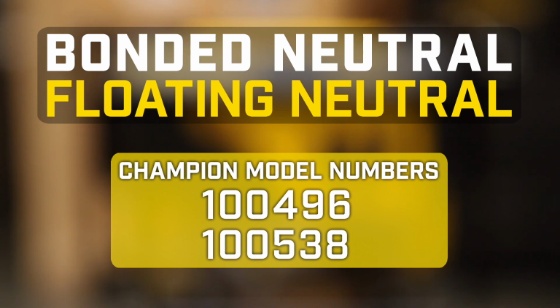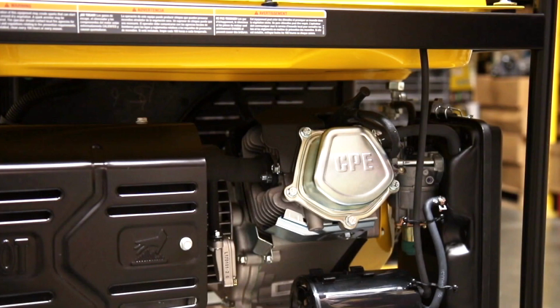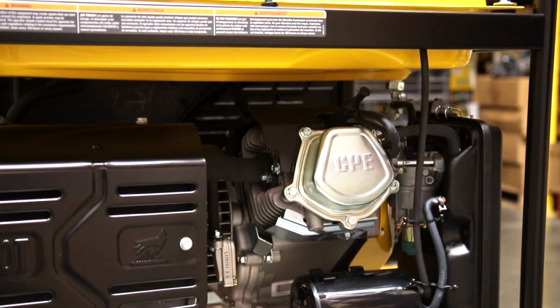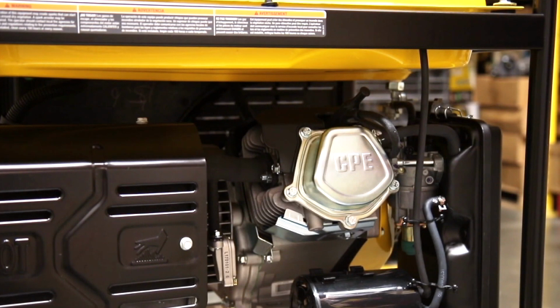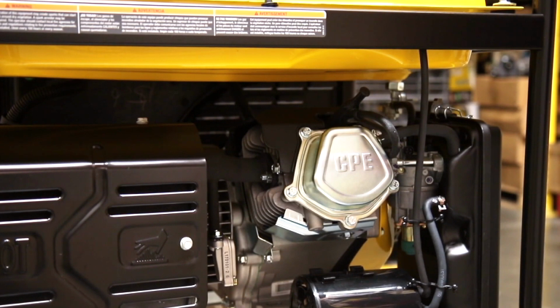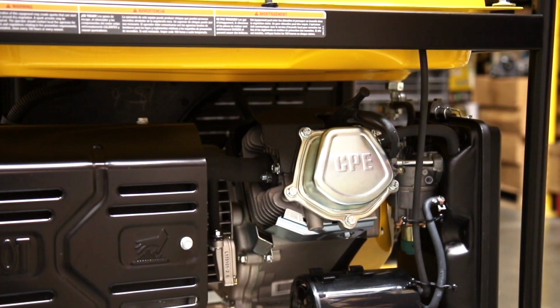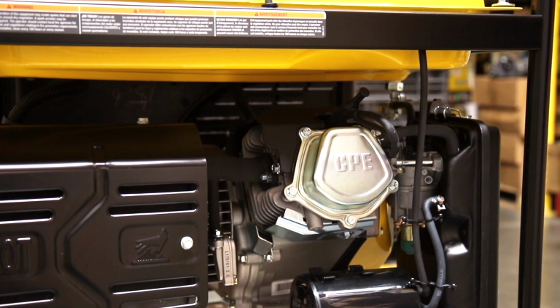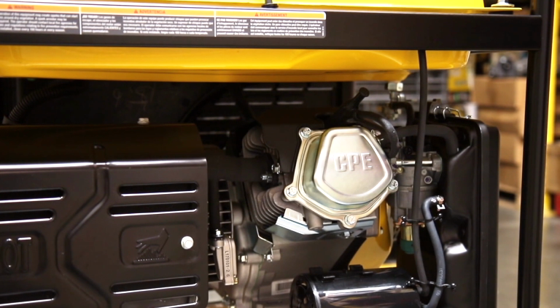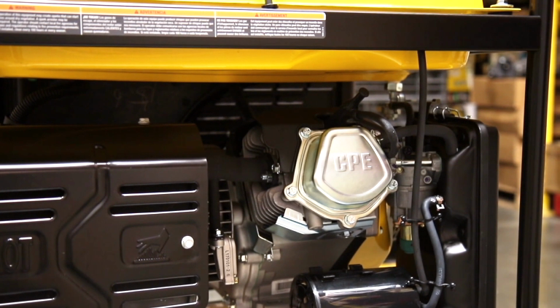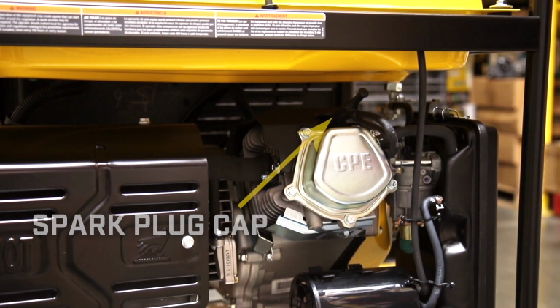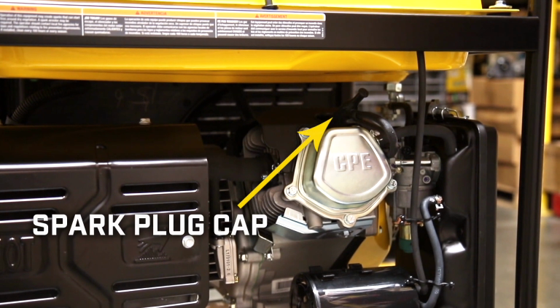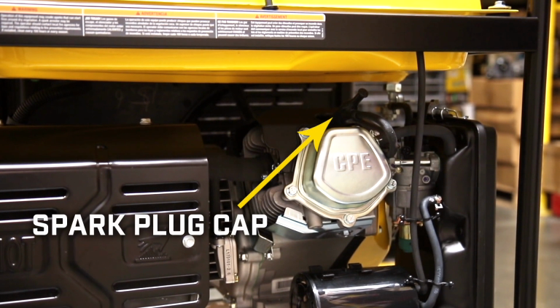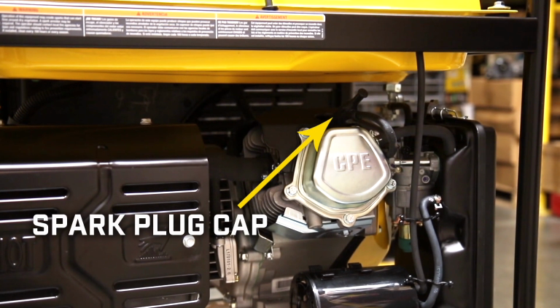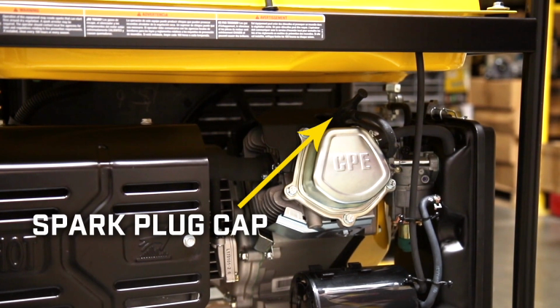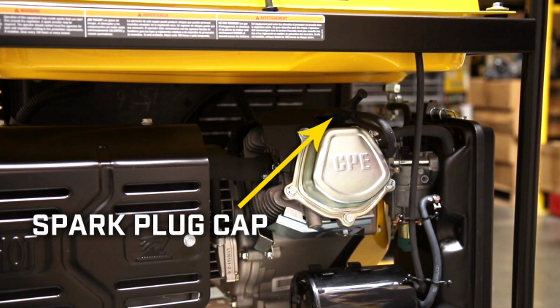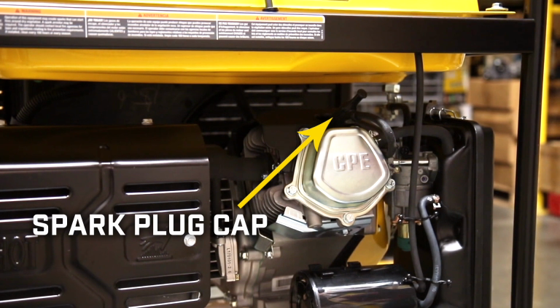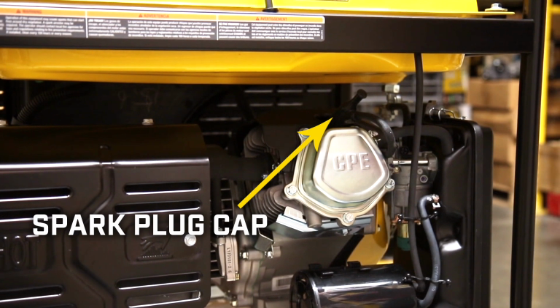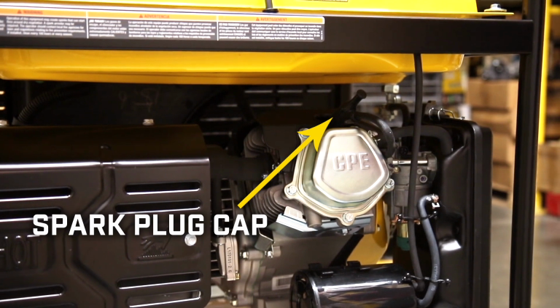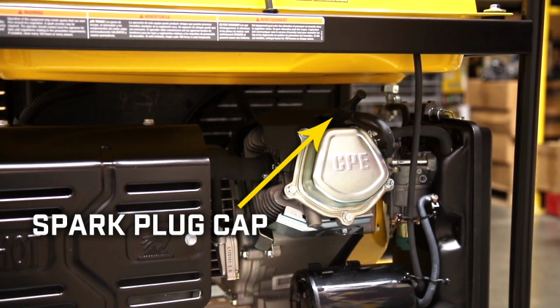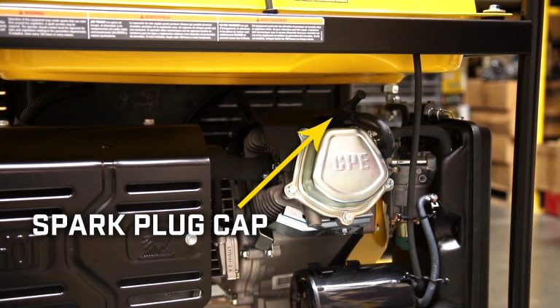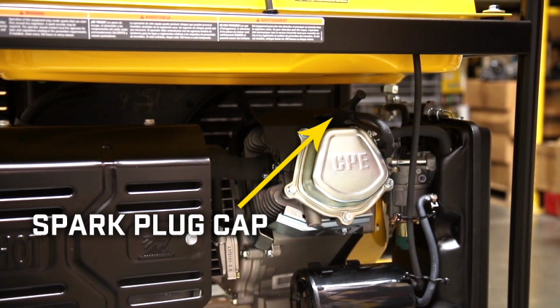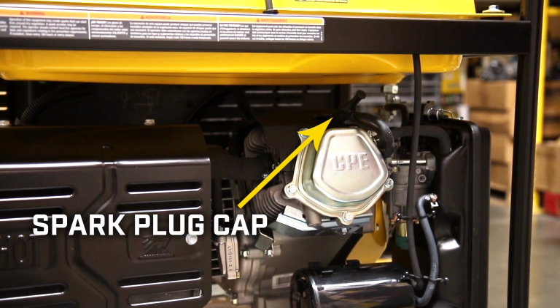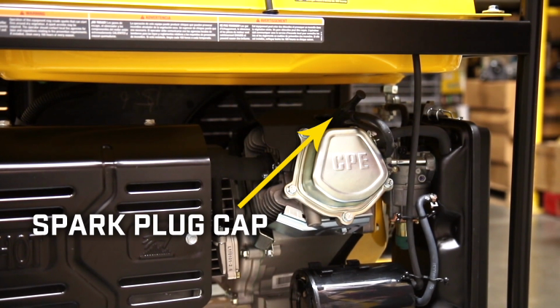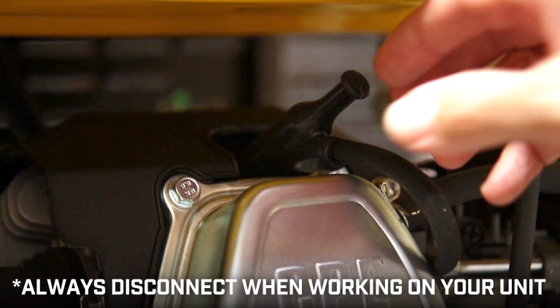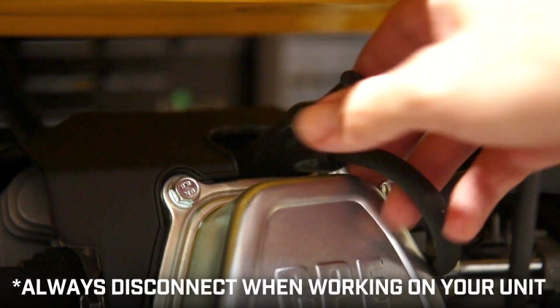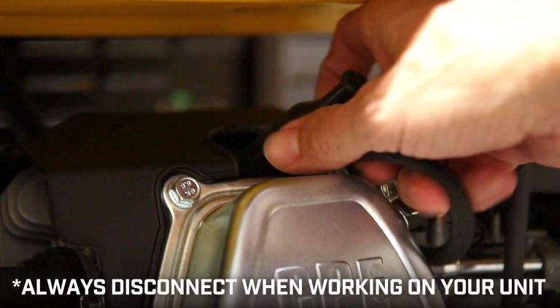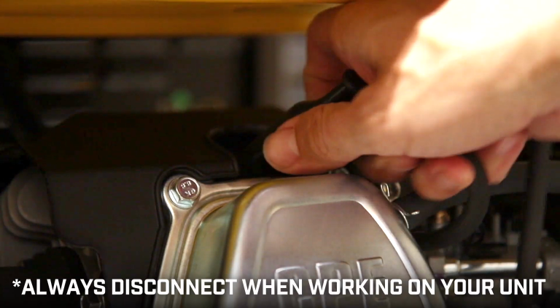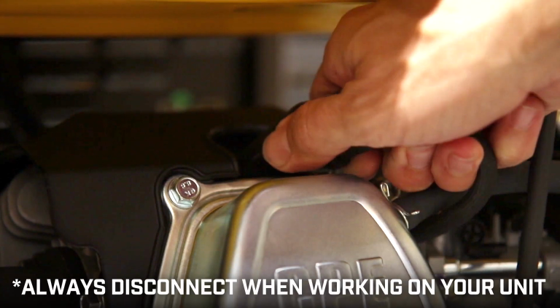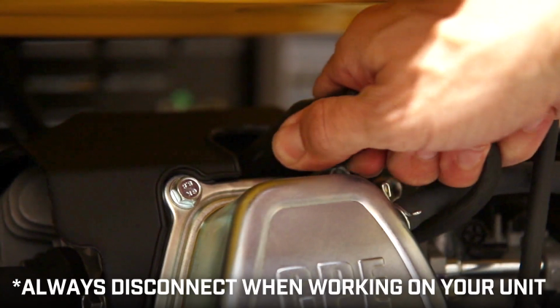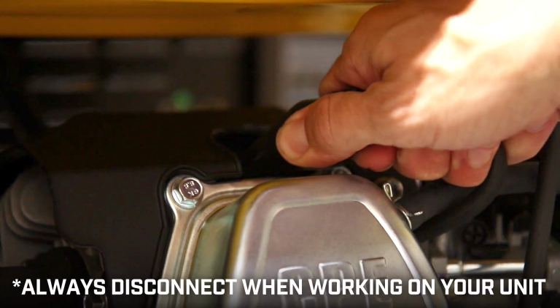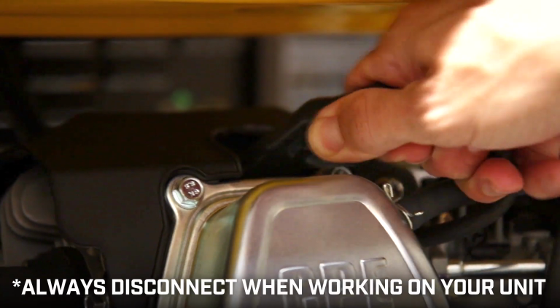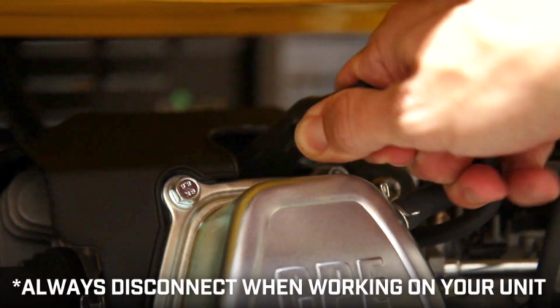Always let the engine fully cool and disconnect the spark plug cap on the backside of the unit before working on your generator.